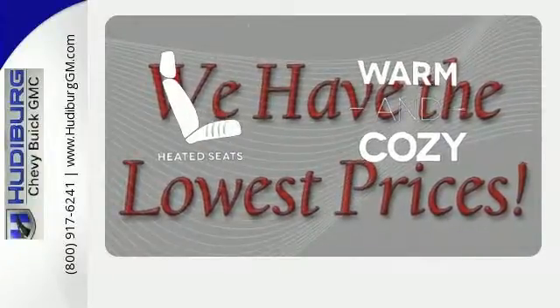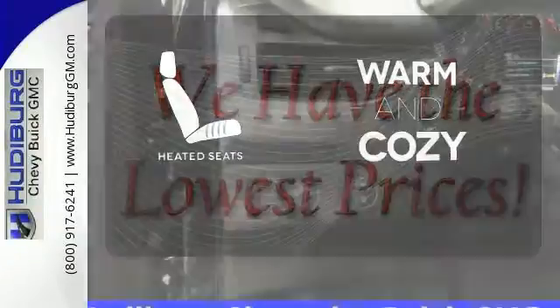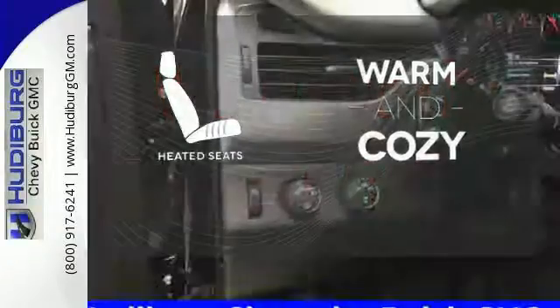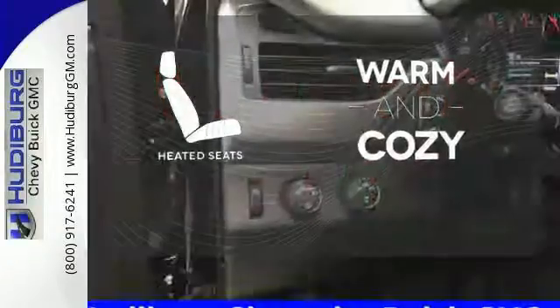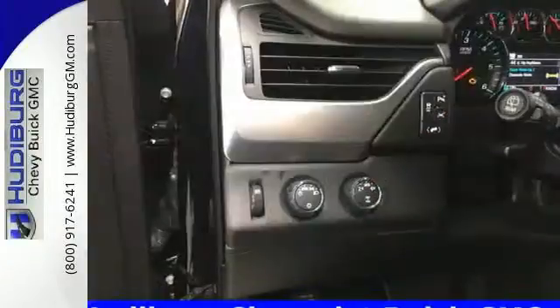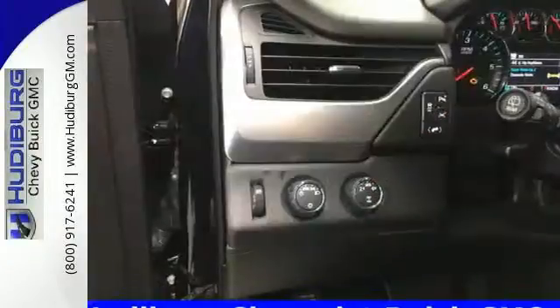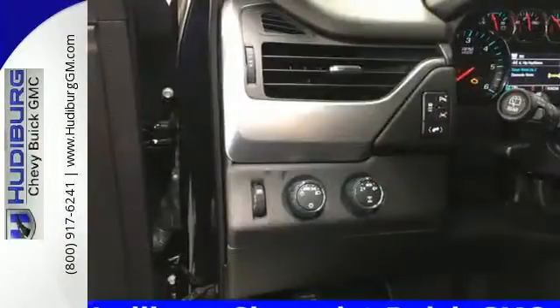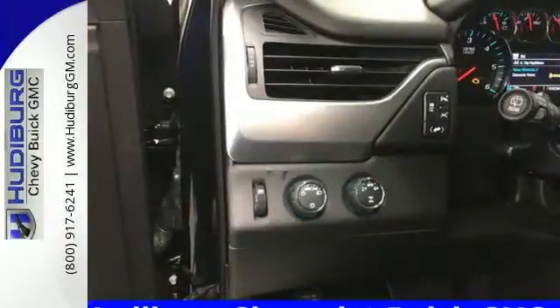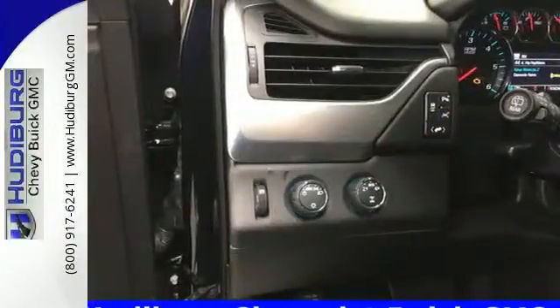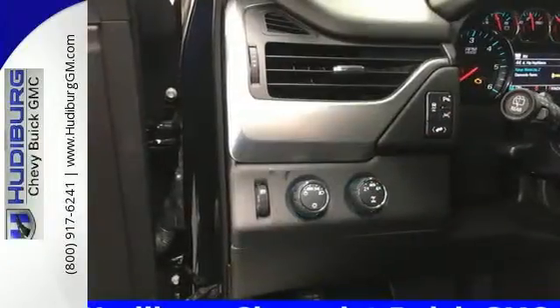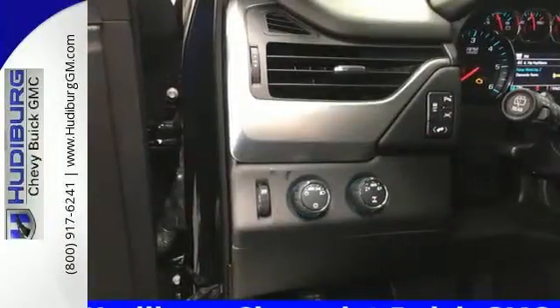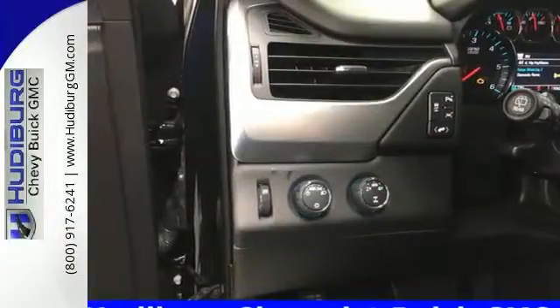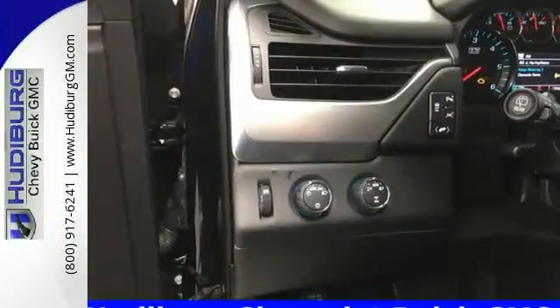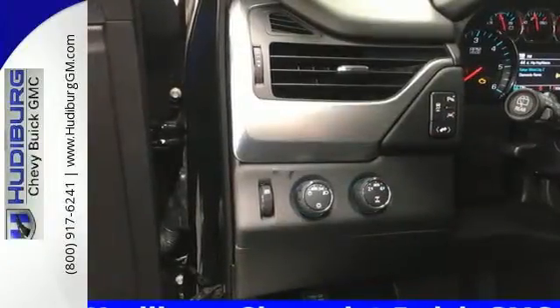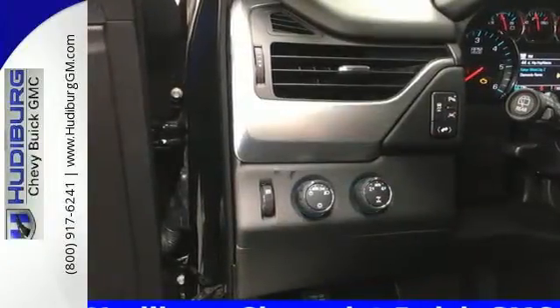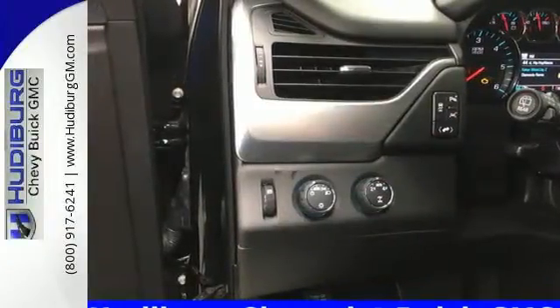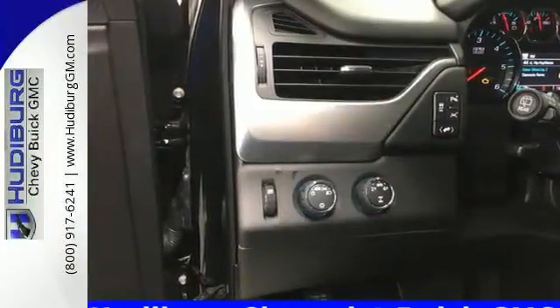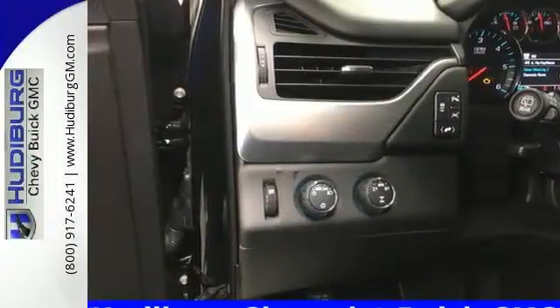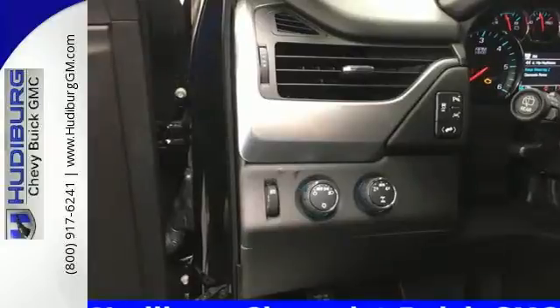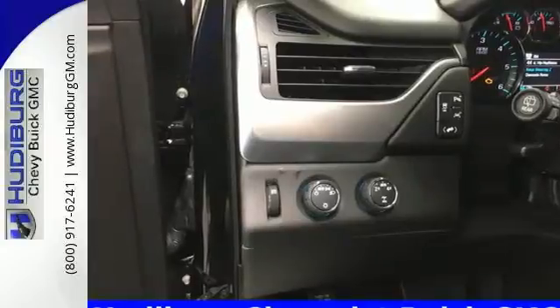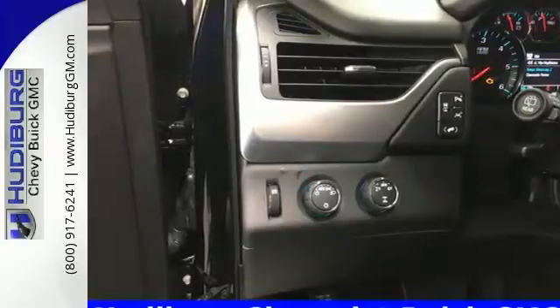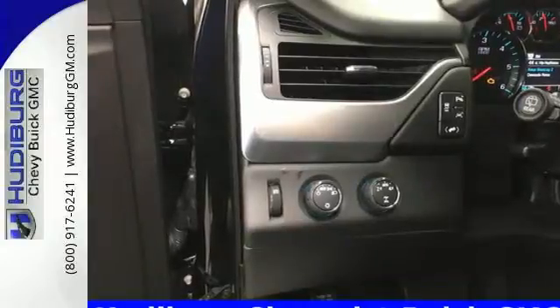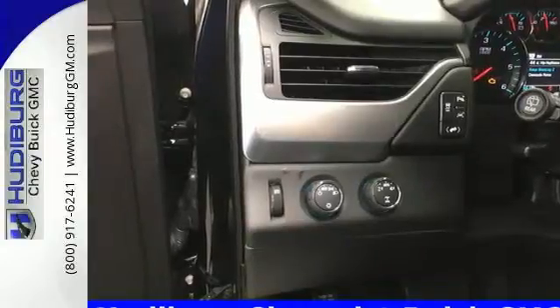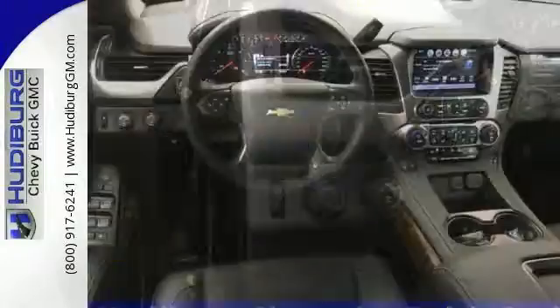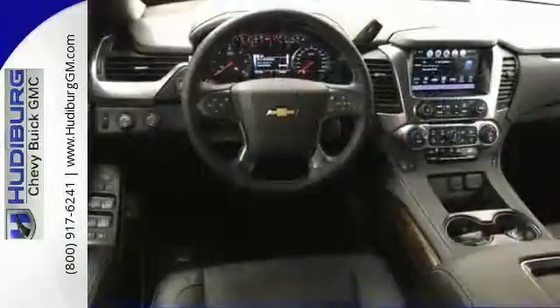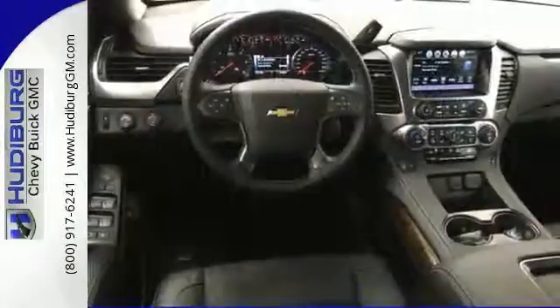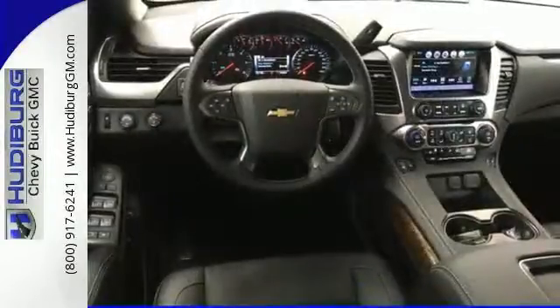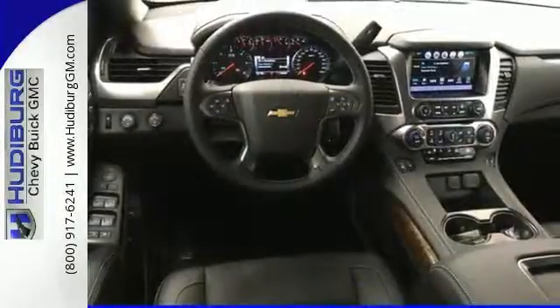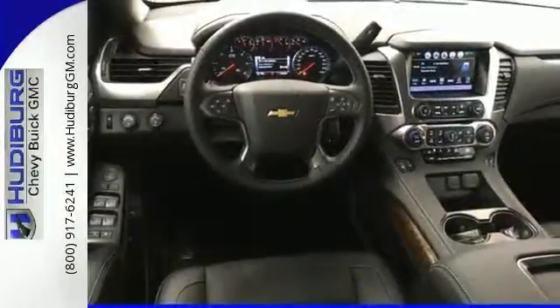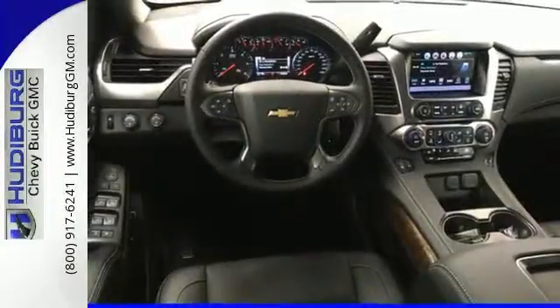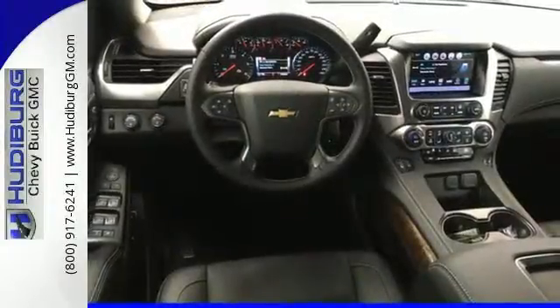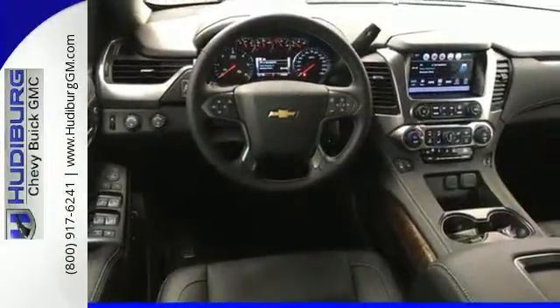If being there is not an option, the Chevrolet Suburban is your only choice. Make one yours today.